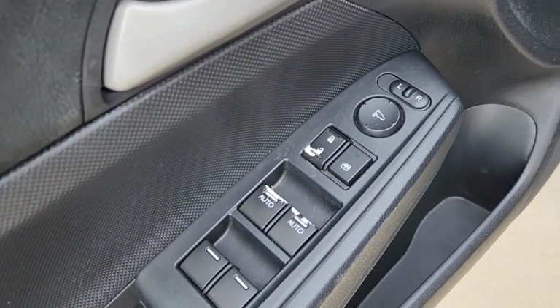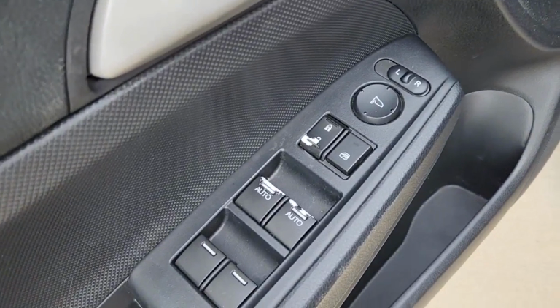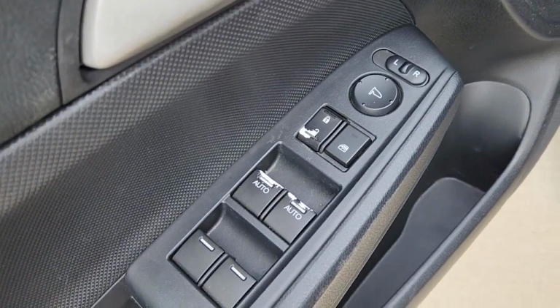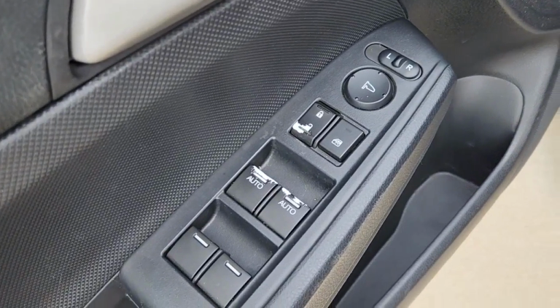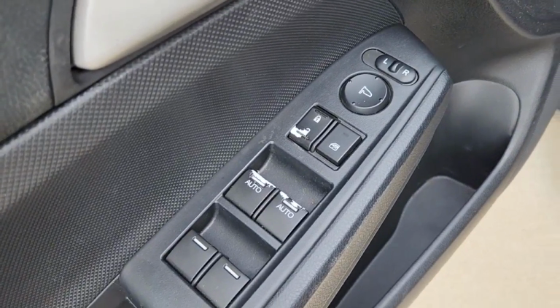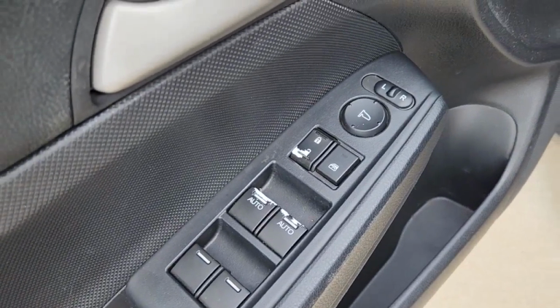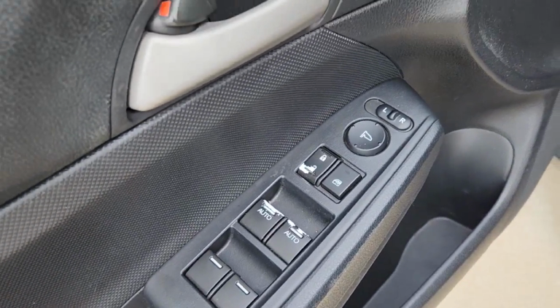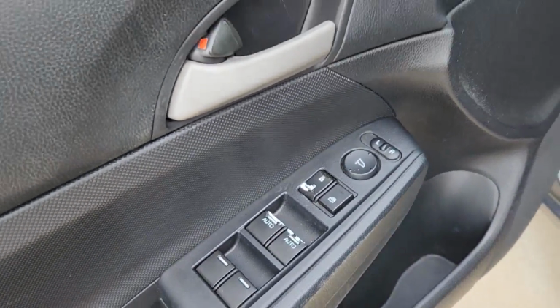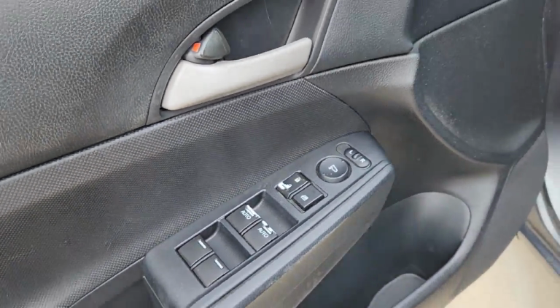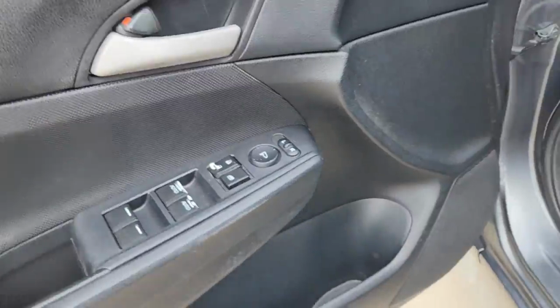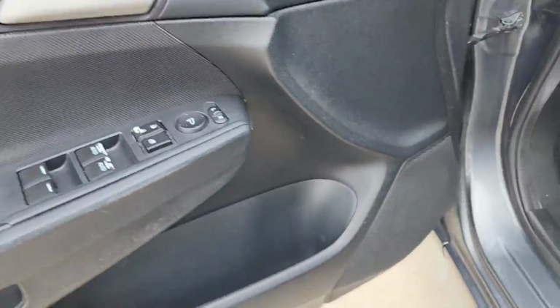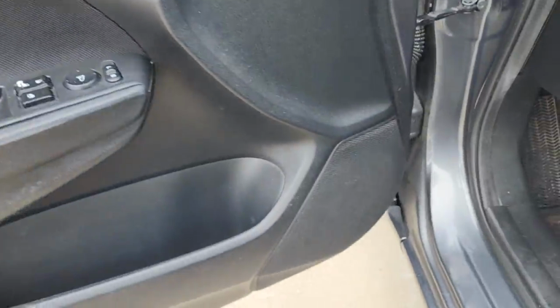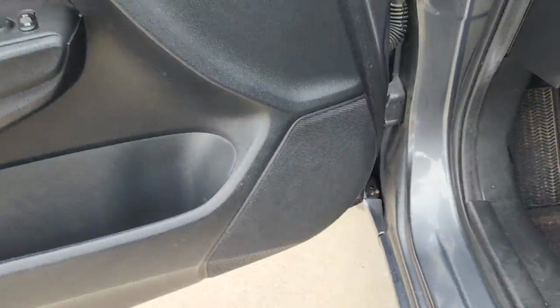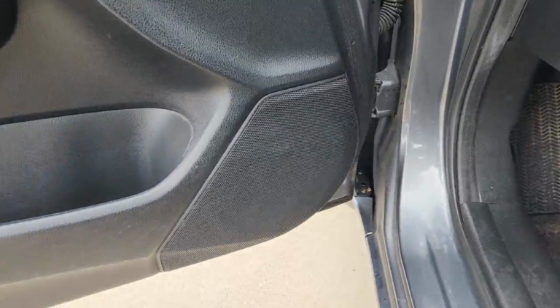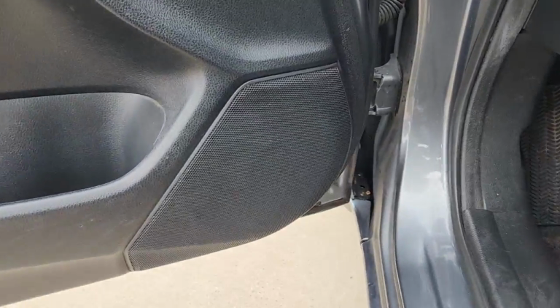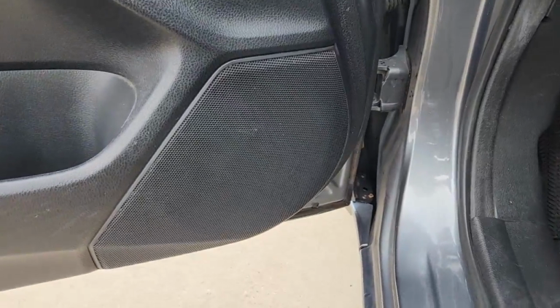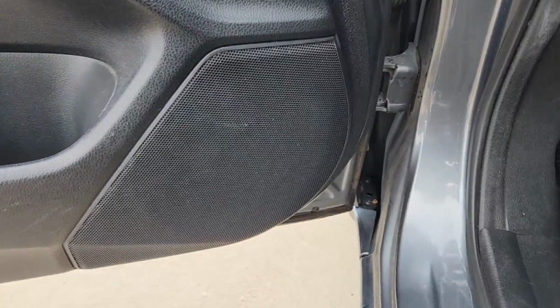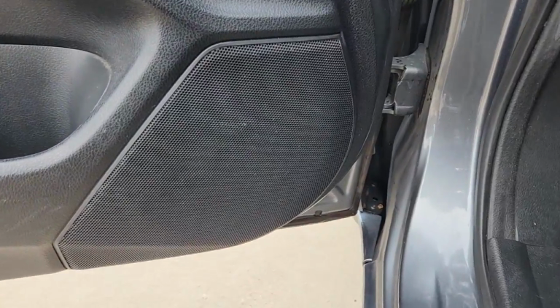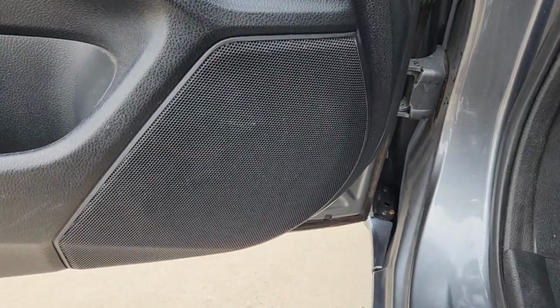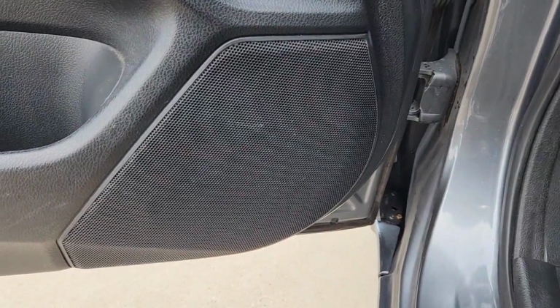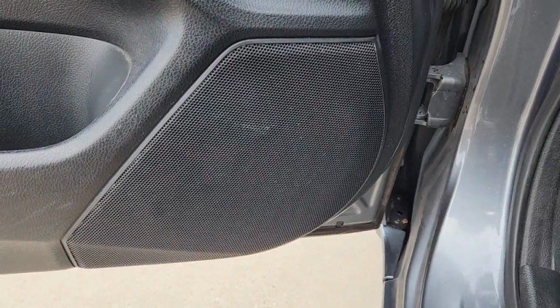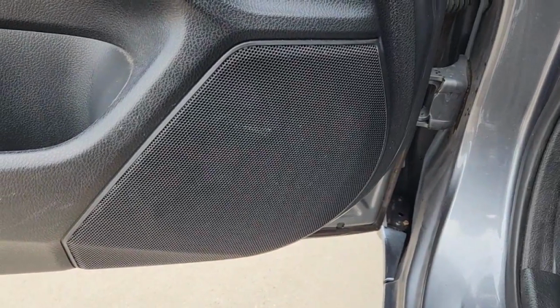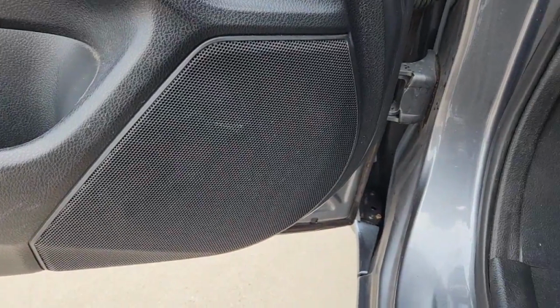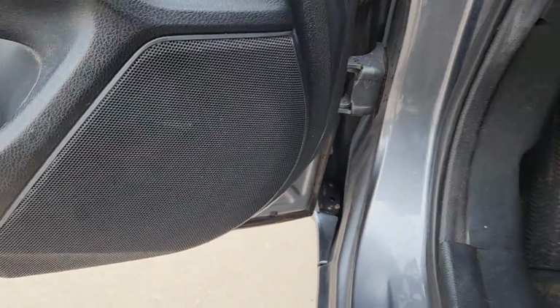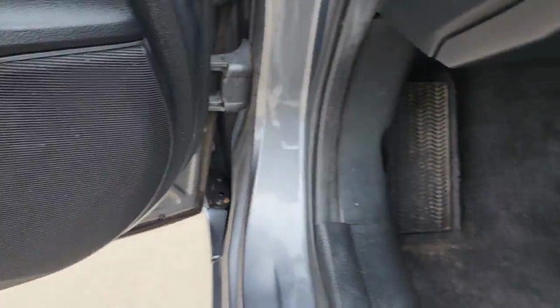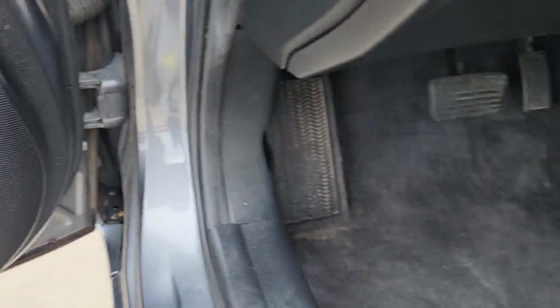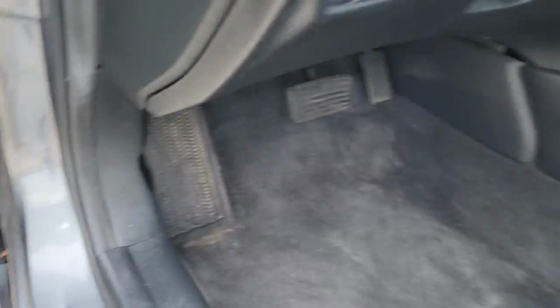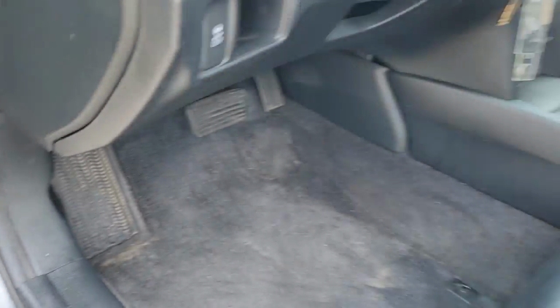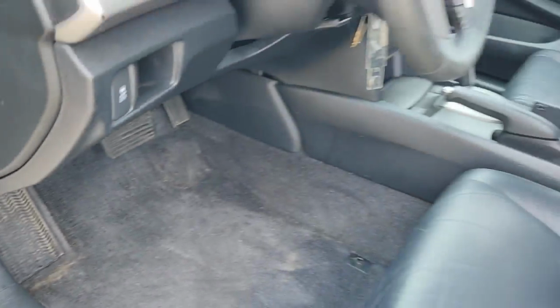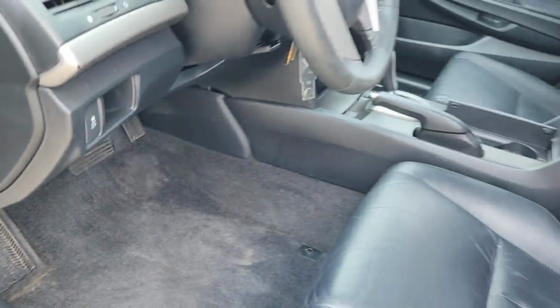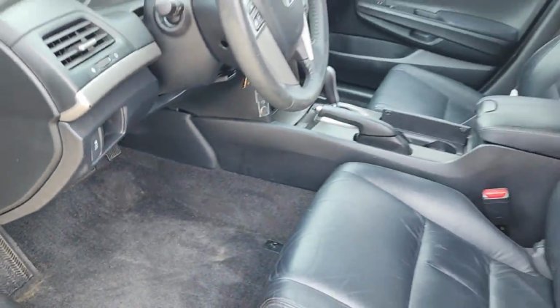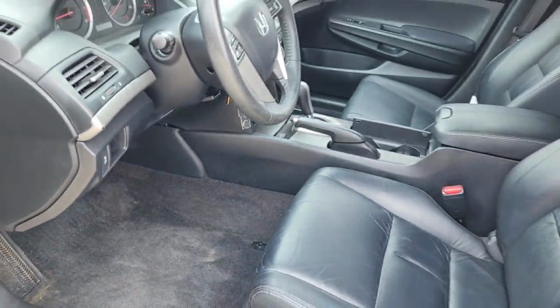Power driver's seat, leather-wrapped steering wheel, aluminum wheels, and vehicle anti-theft system.